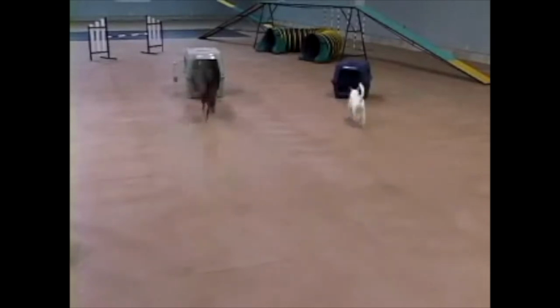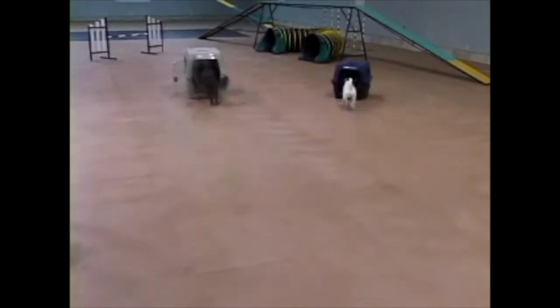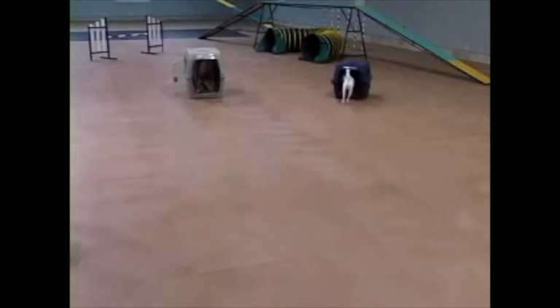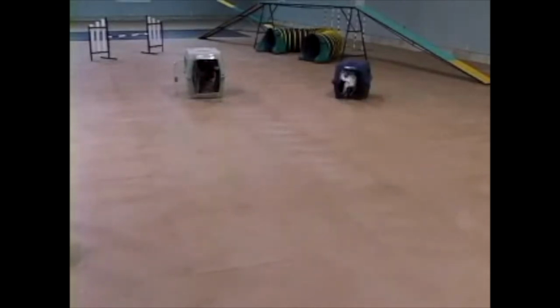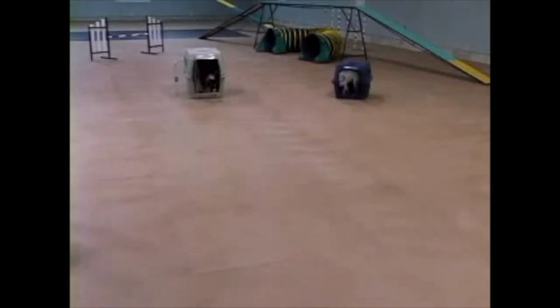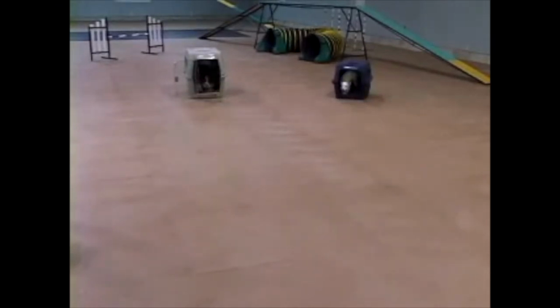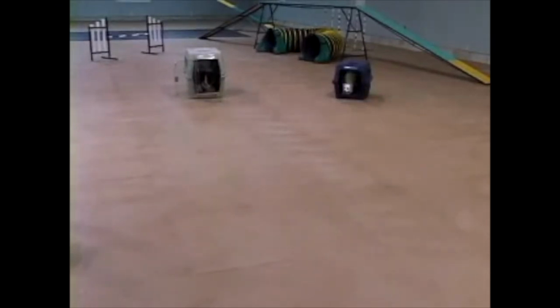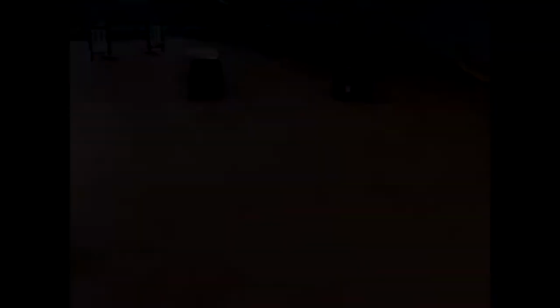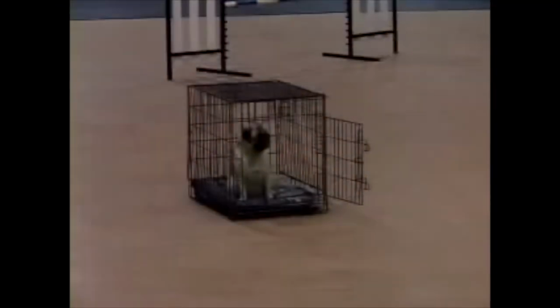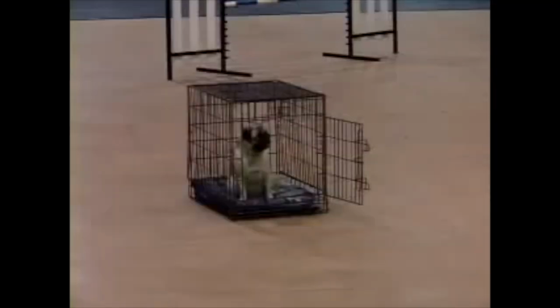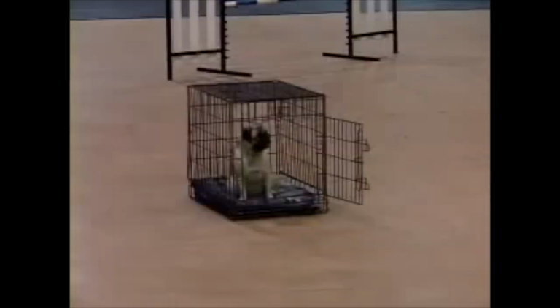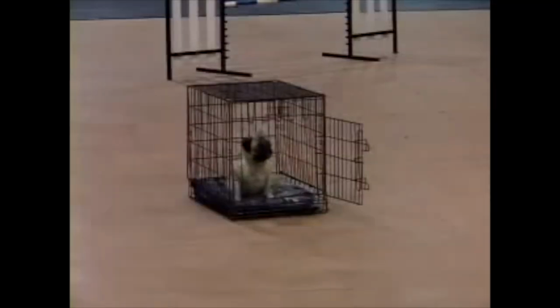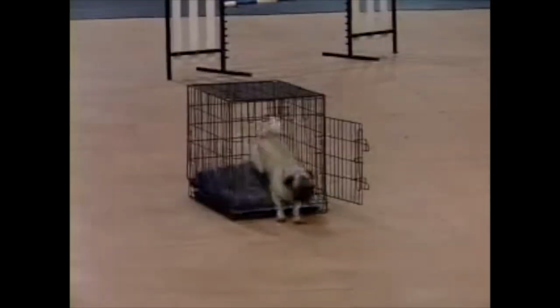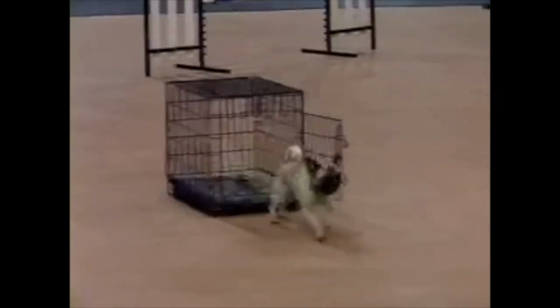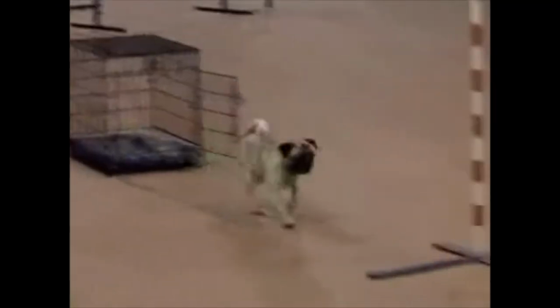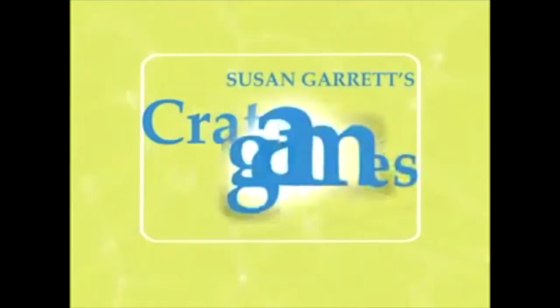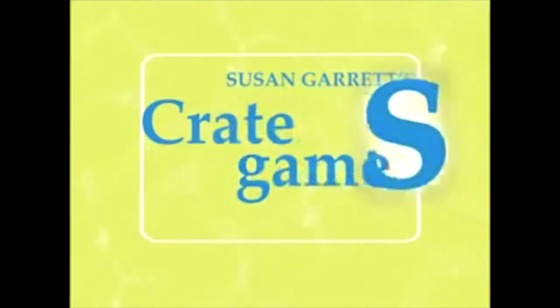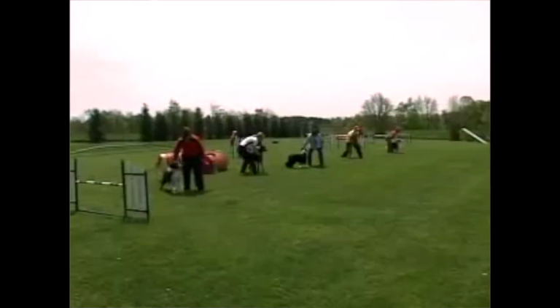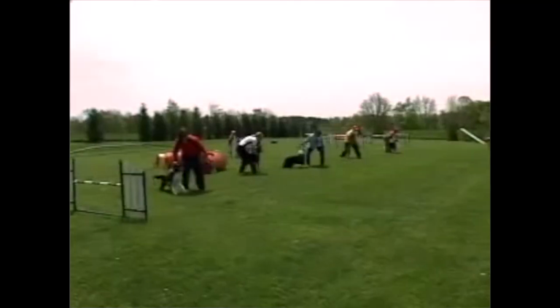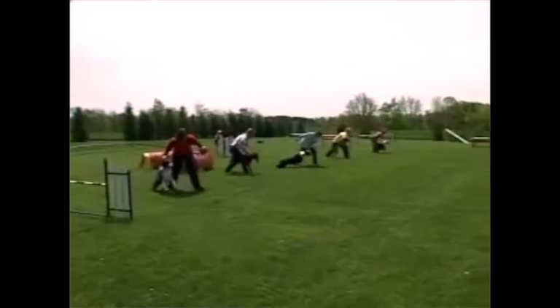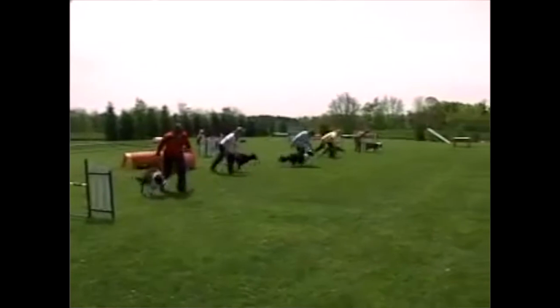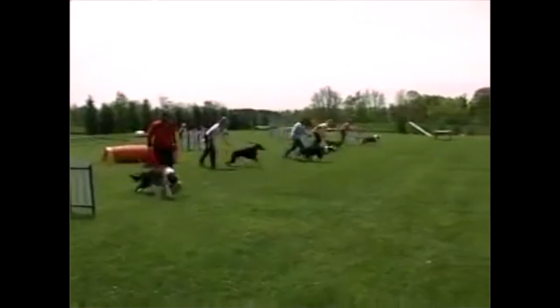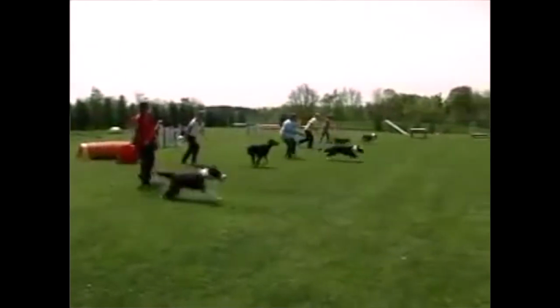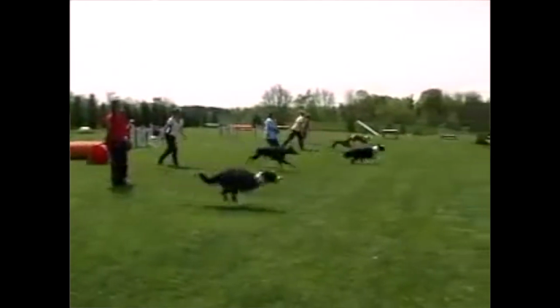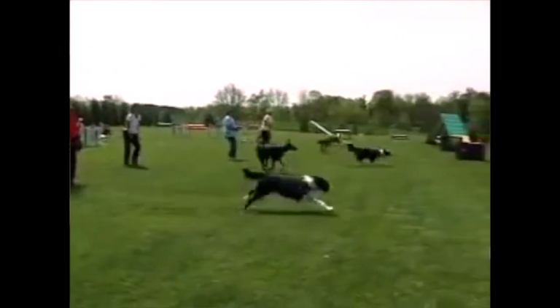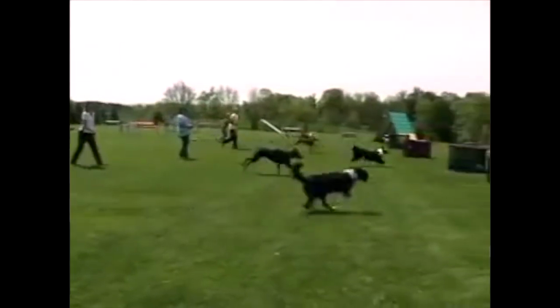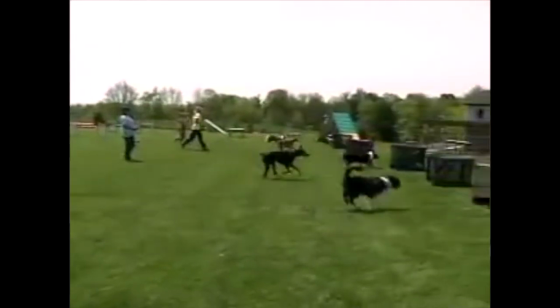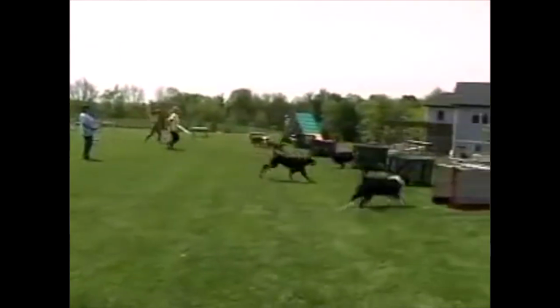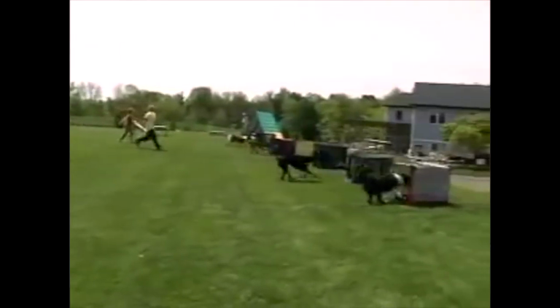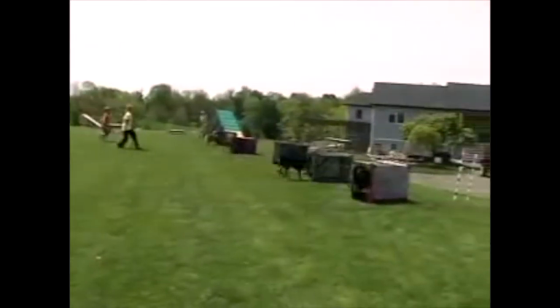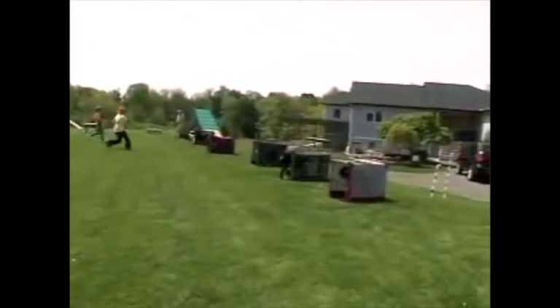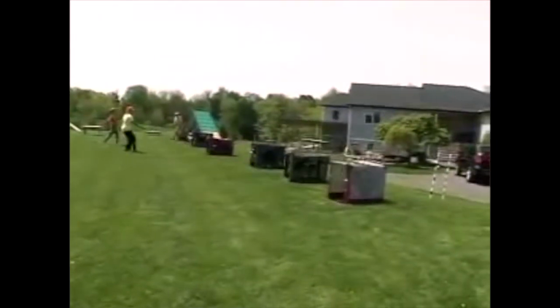And you can take it much further, like in this video called Crate Games. These dogs are full speed crazy about their crates.